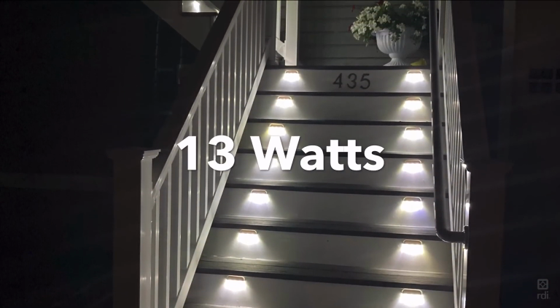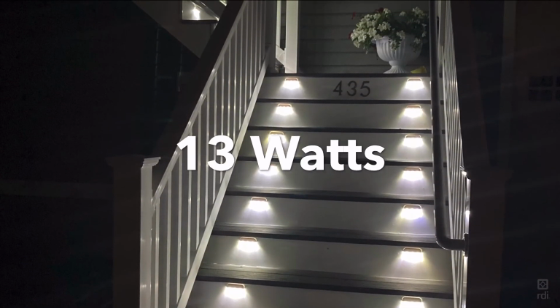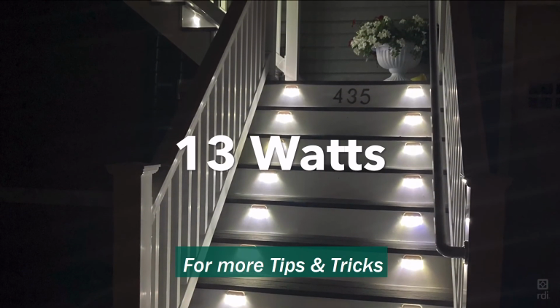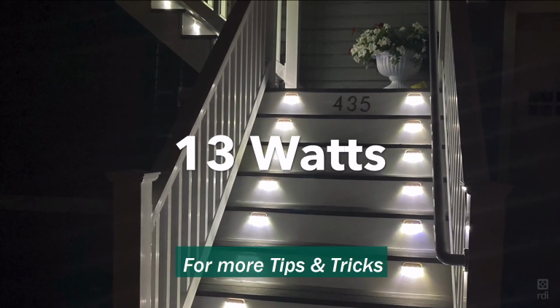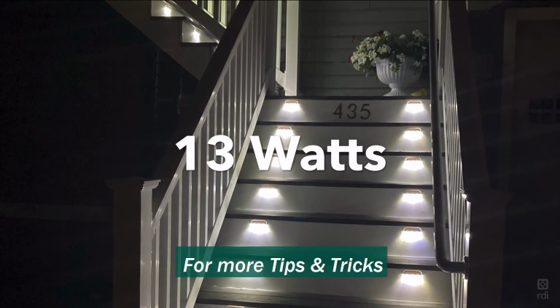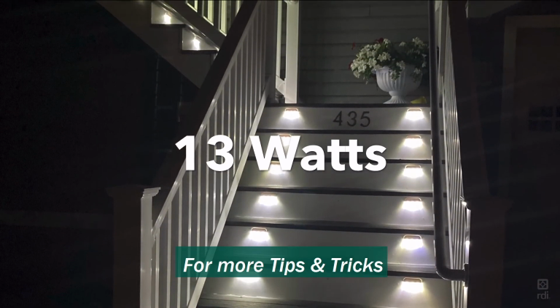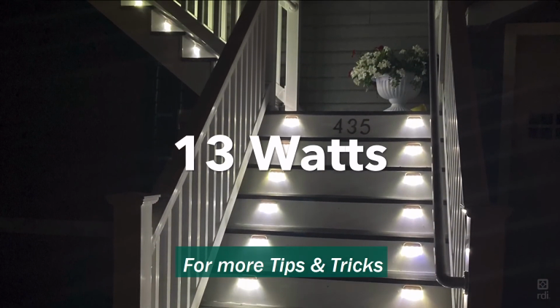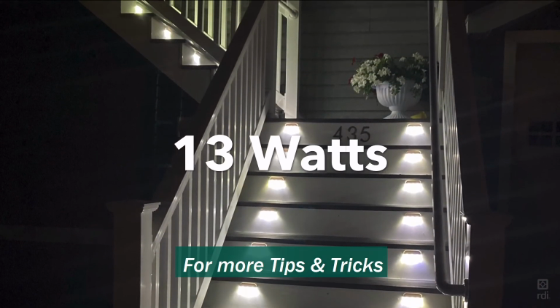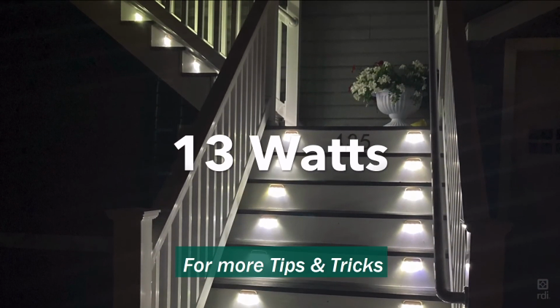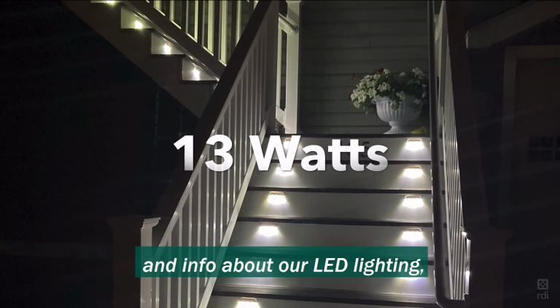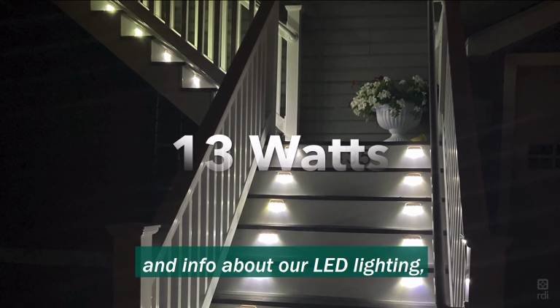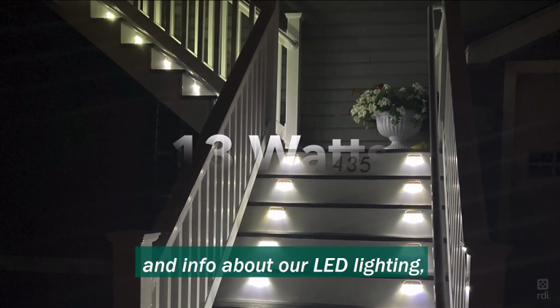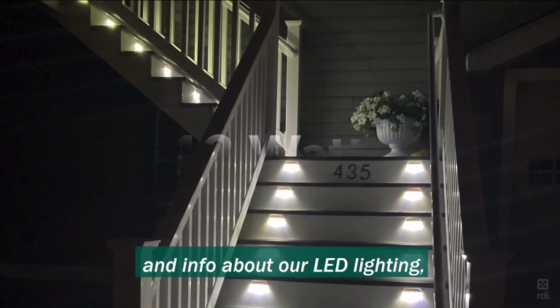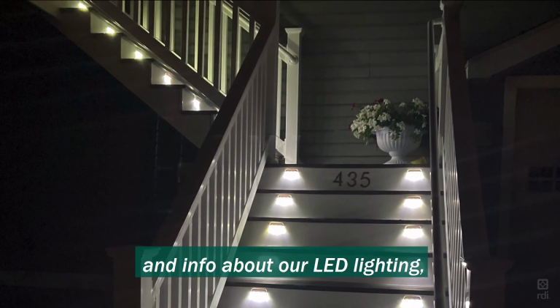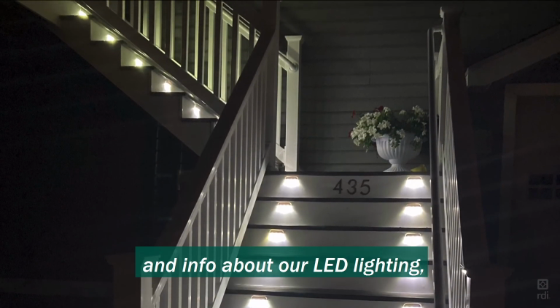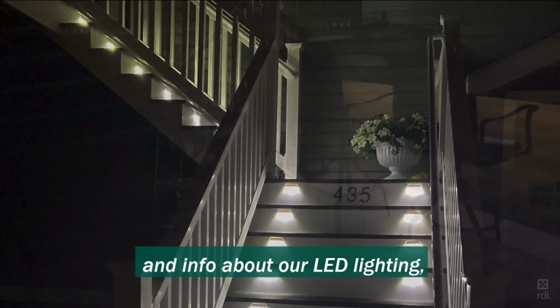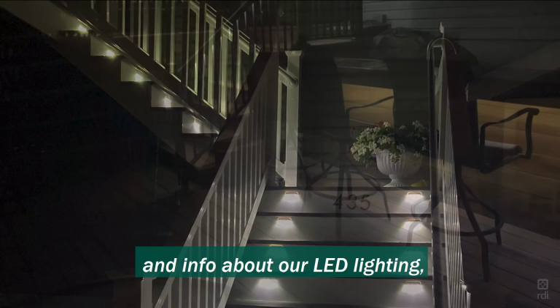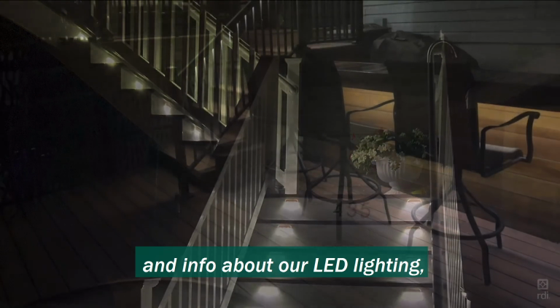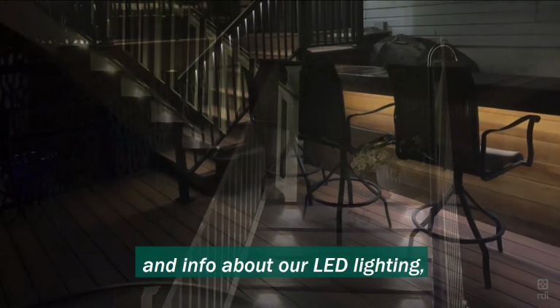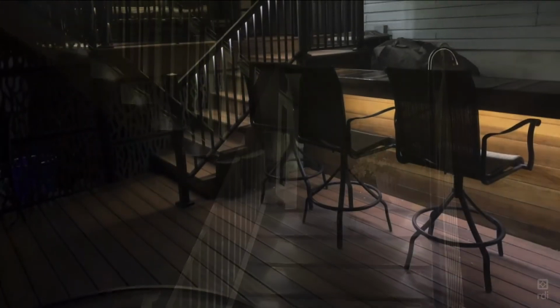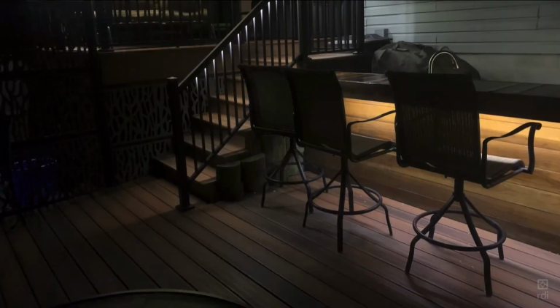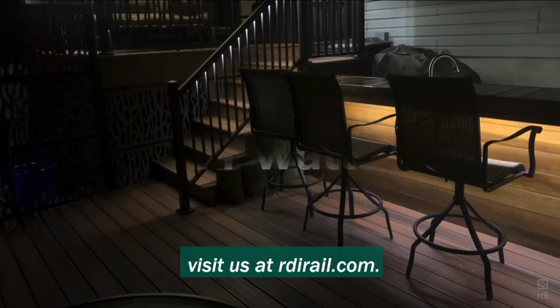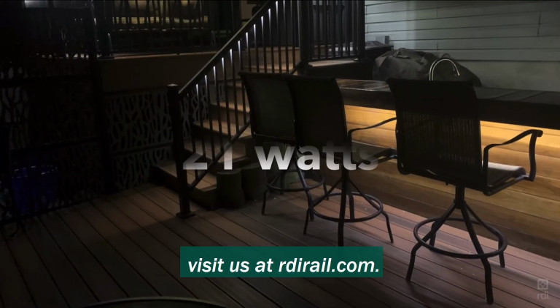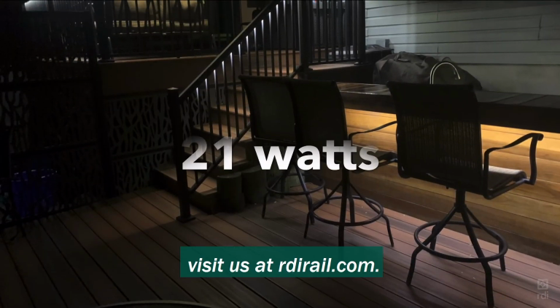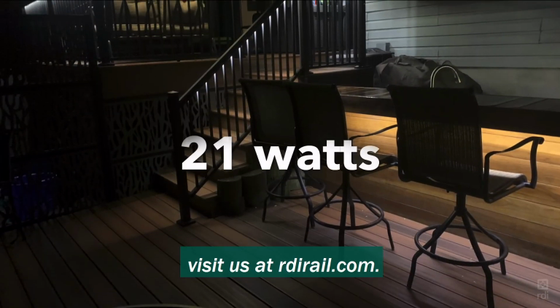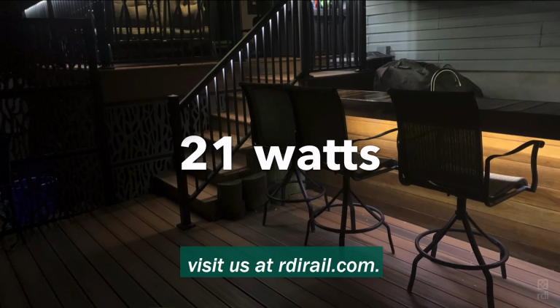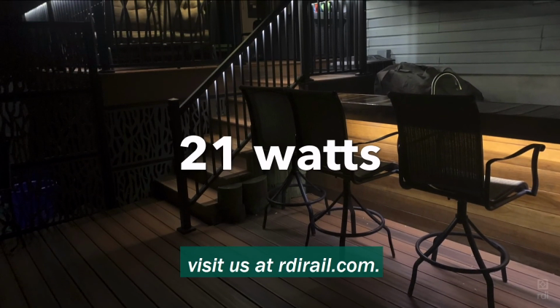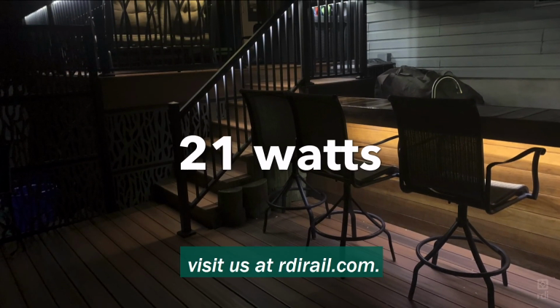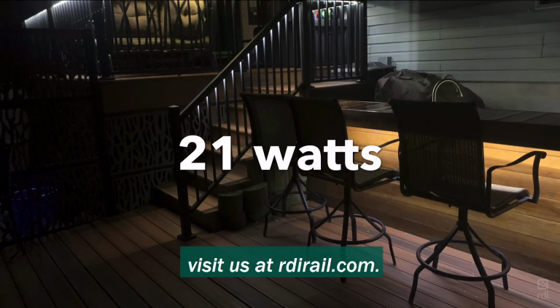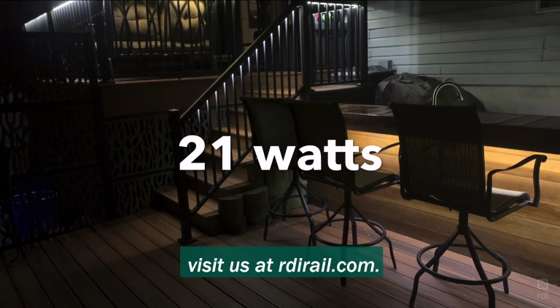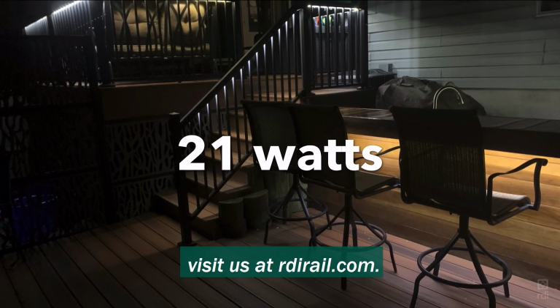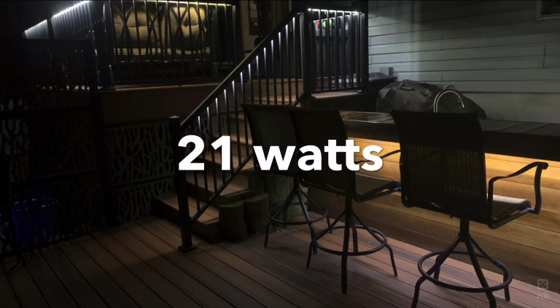For more tips and tricks and info about our LED lighting, visit us at rdirail.com.